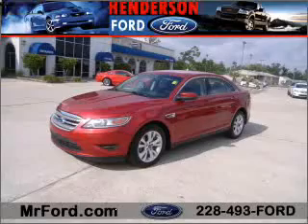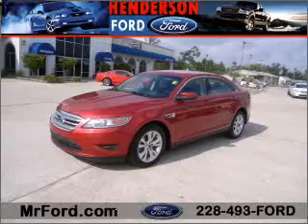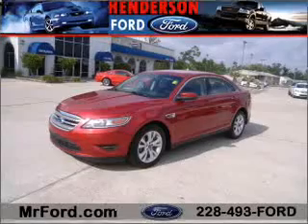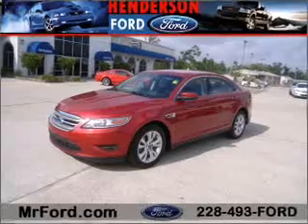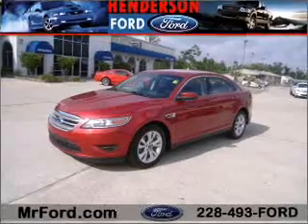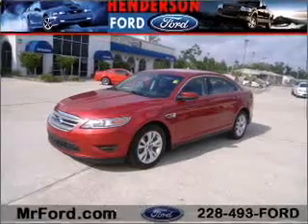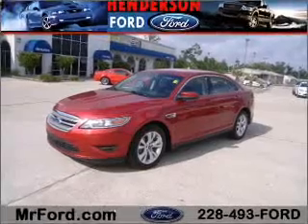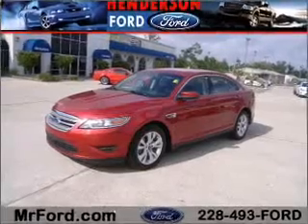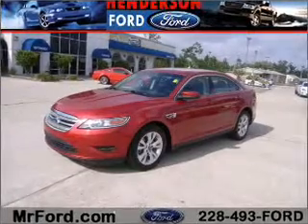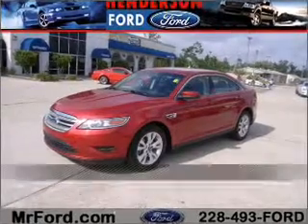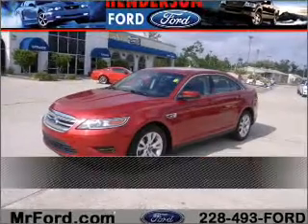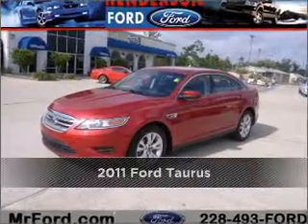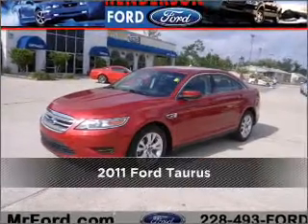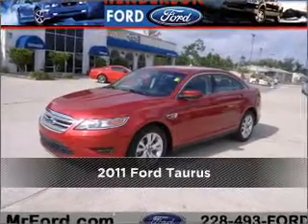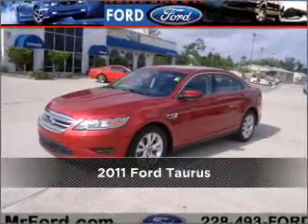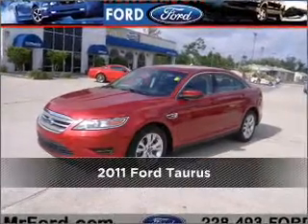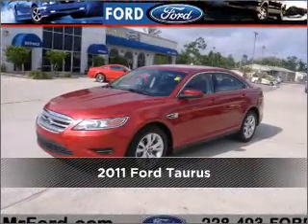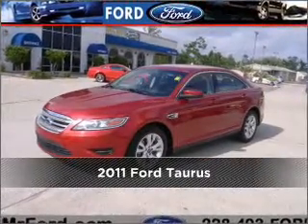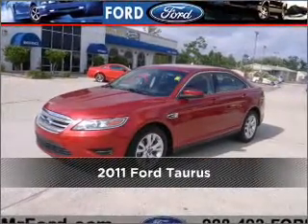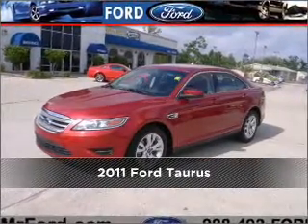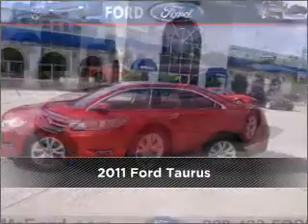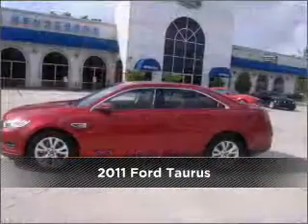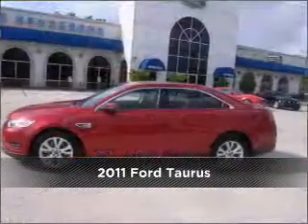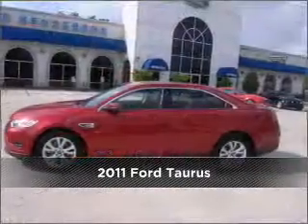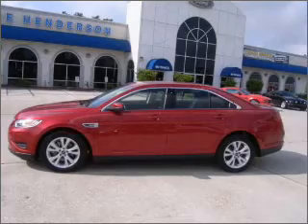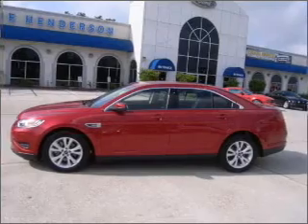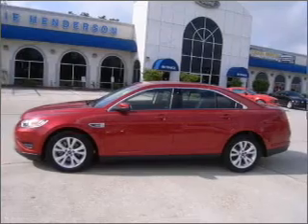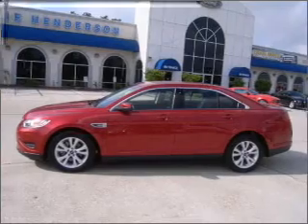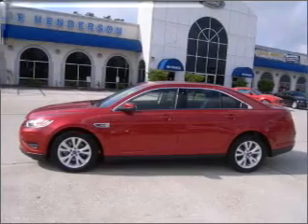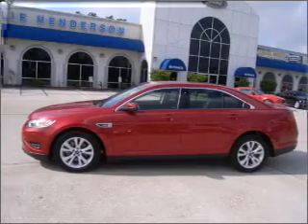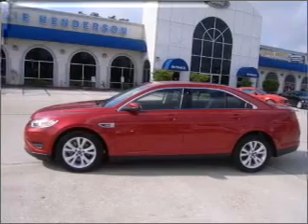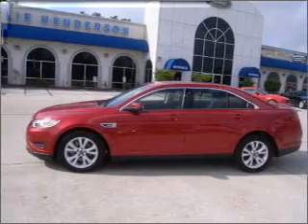Proudly presenting this 2011 Ford Taurus. Your search stops here with this ideal auto.